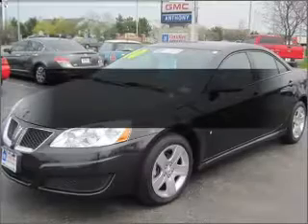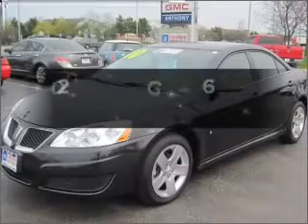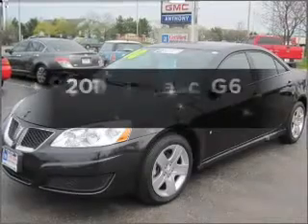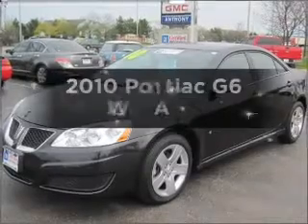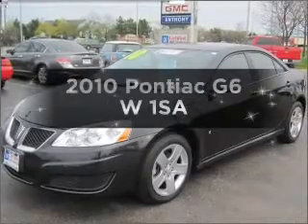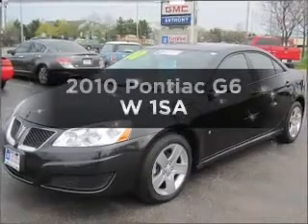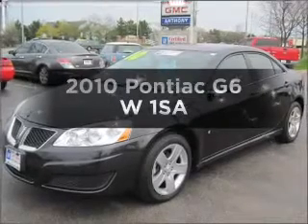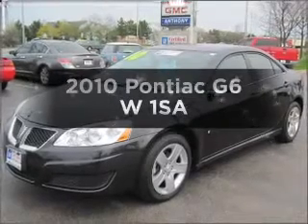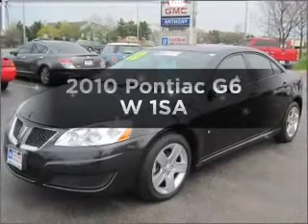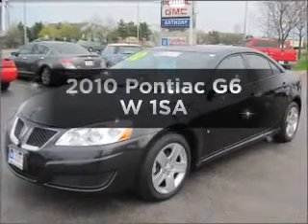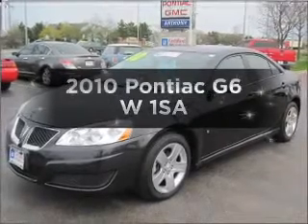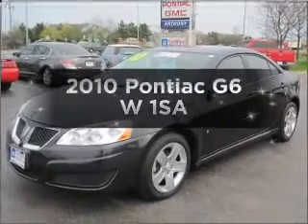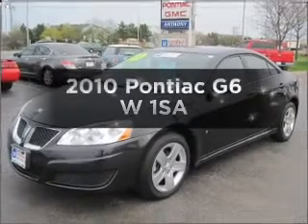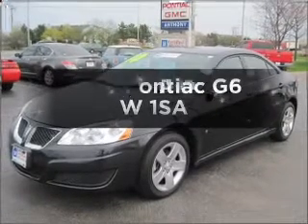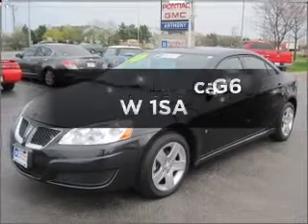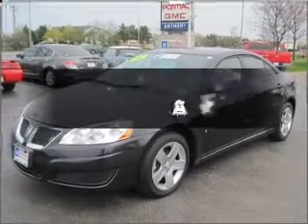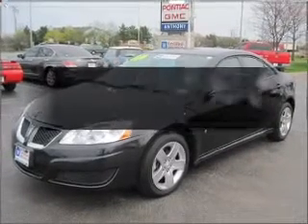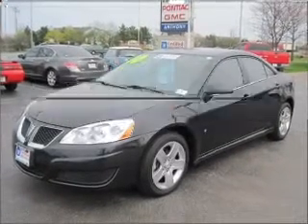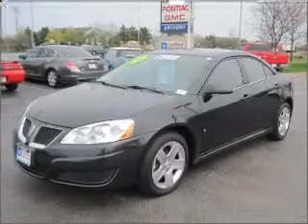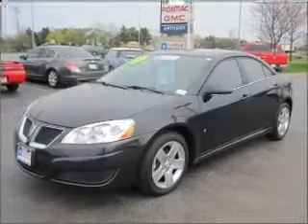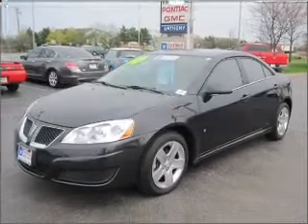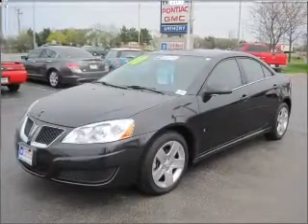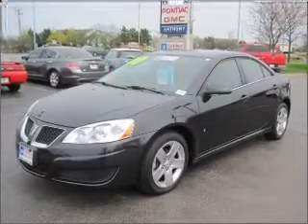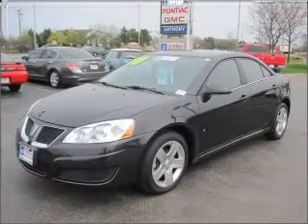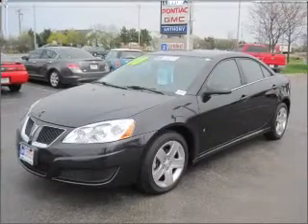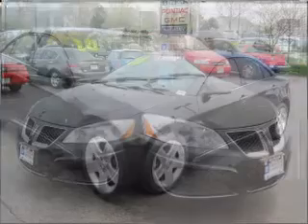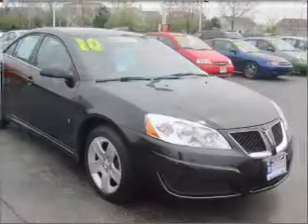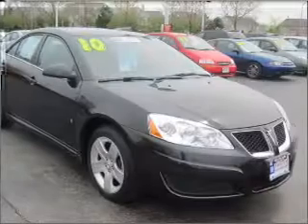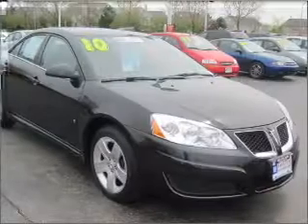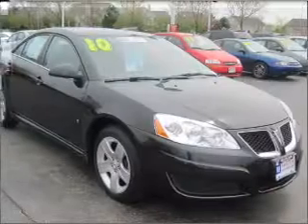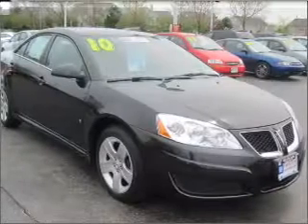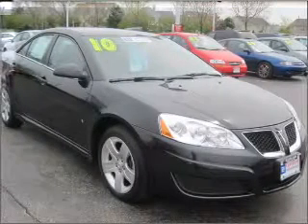Introducing the 2010 Pontiac G6. If you're looking for a first-rate auto, this one could be yours today.